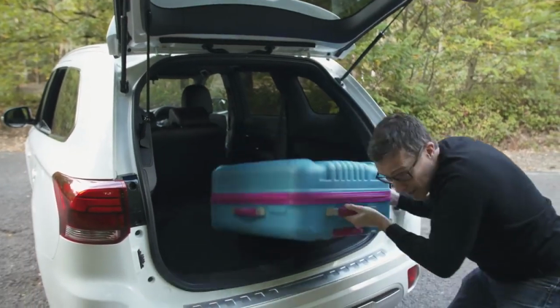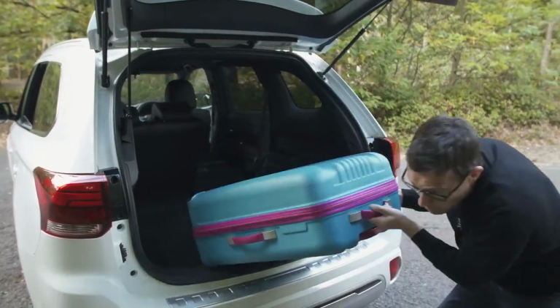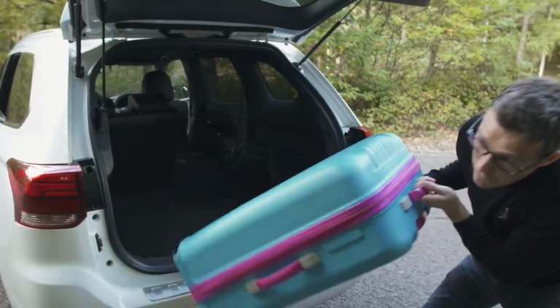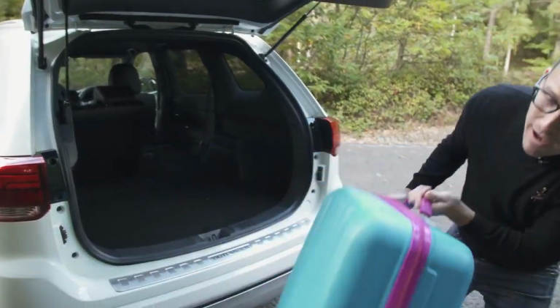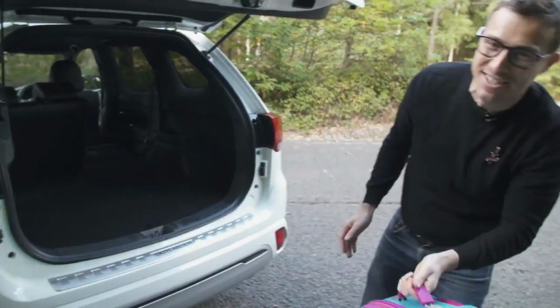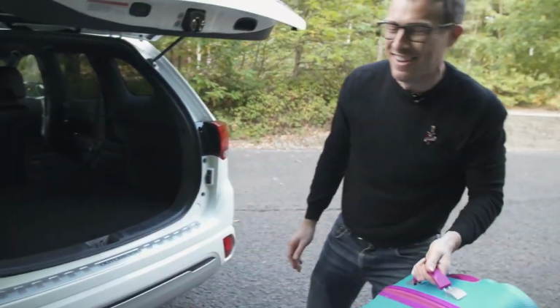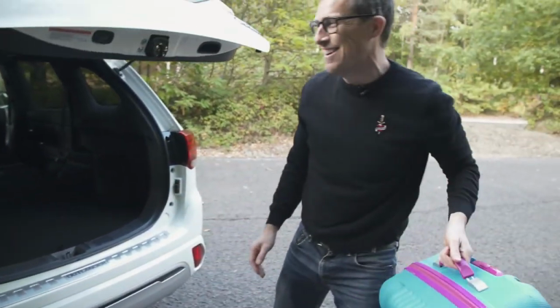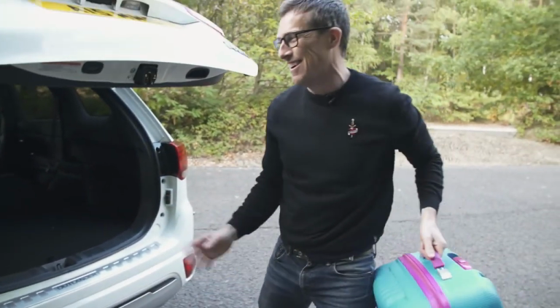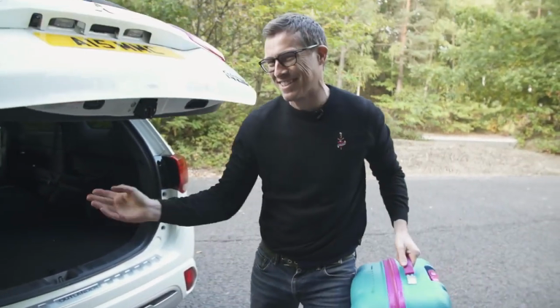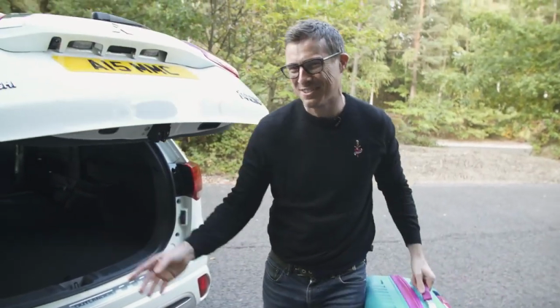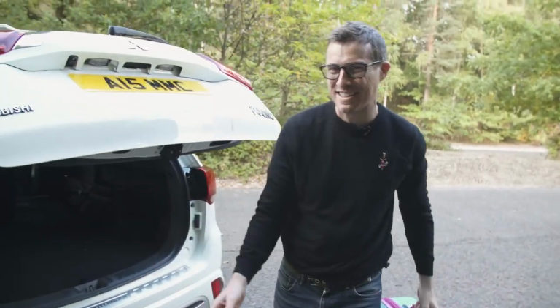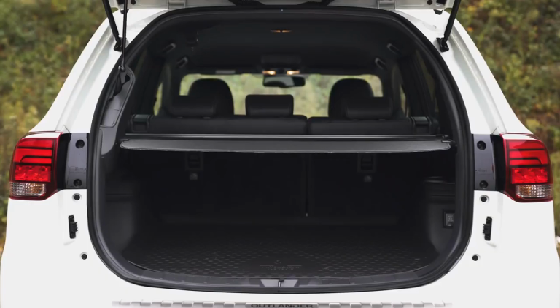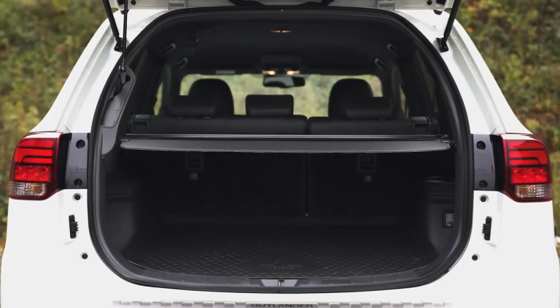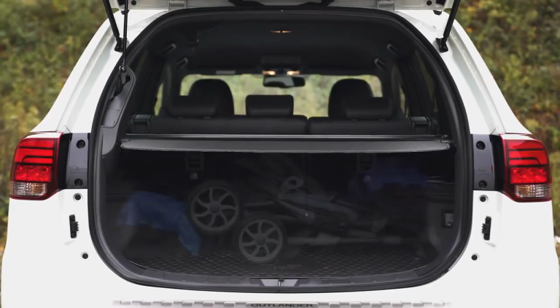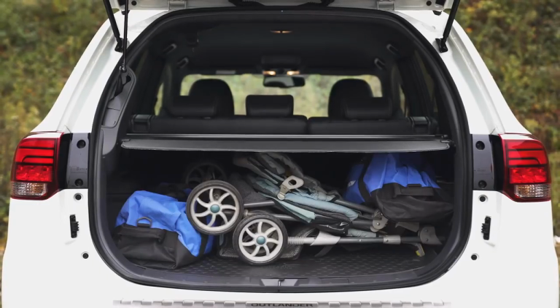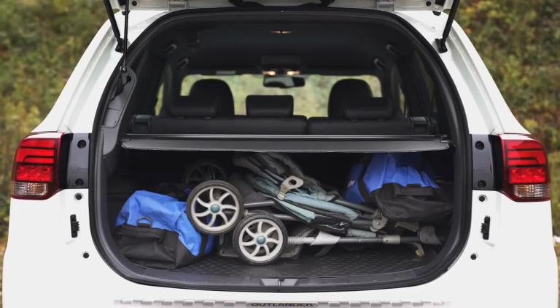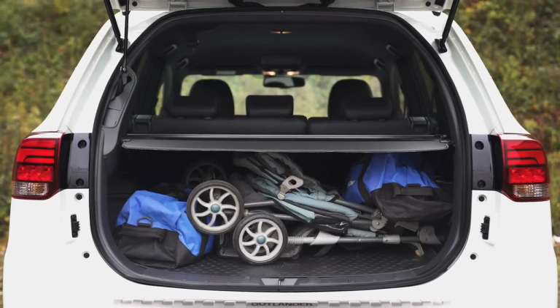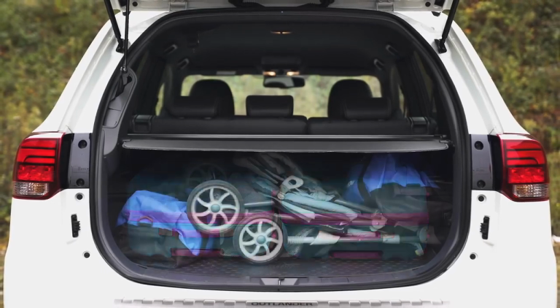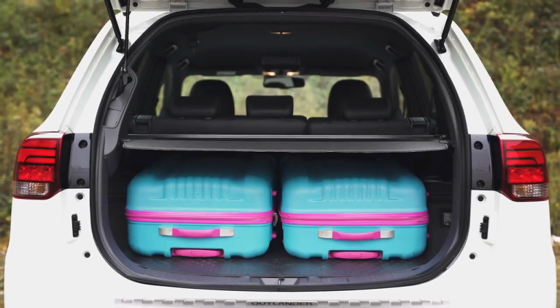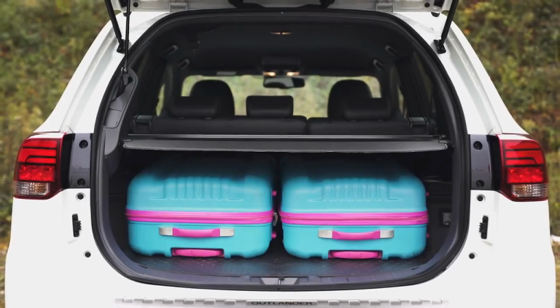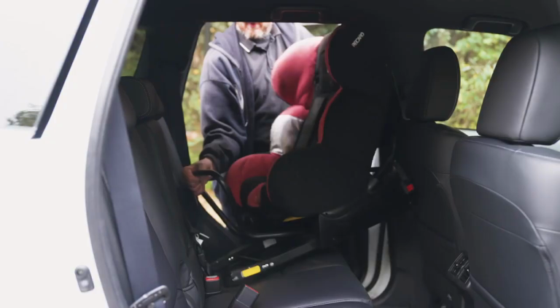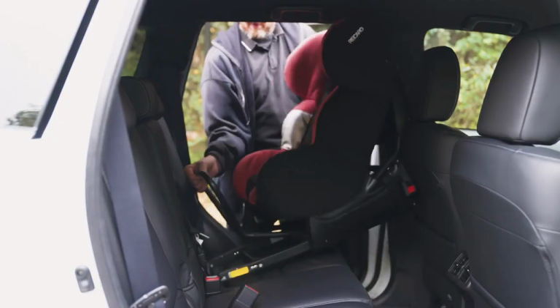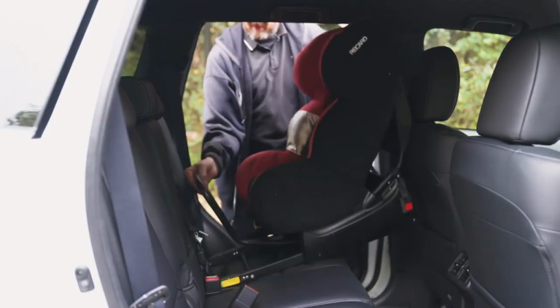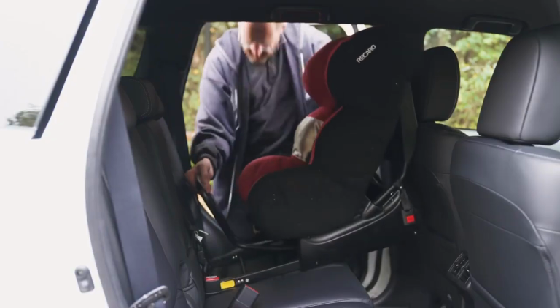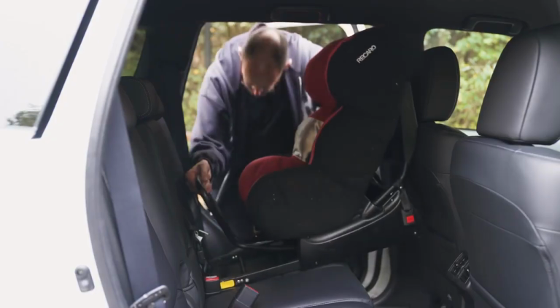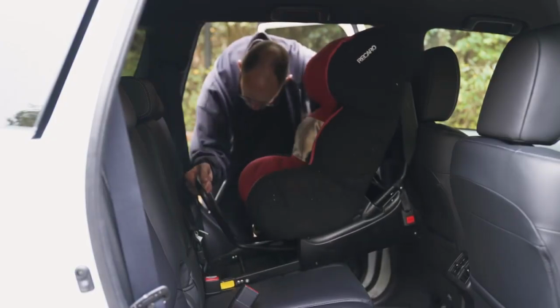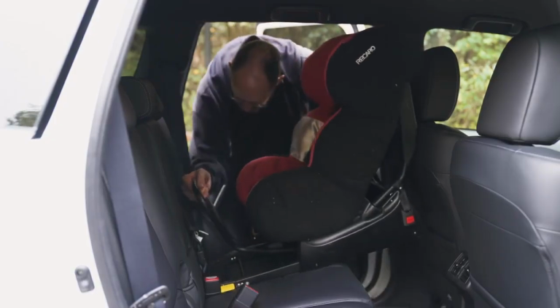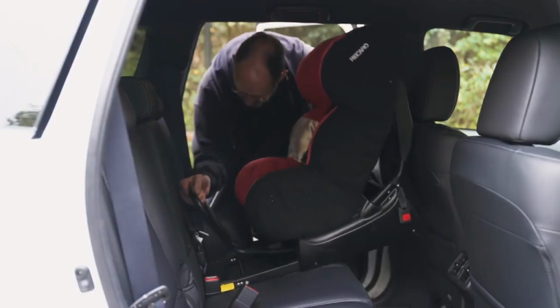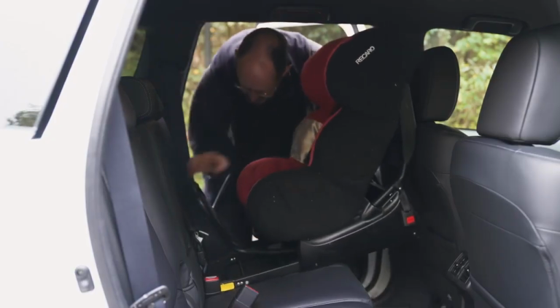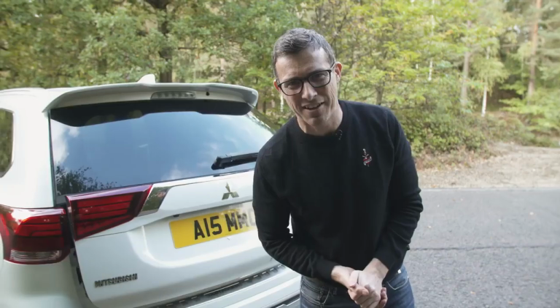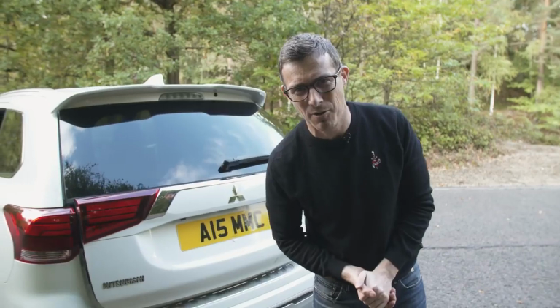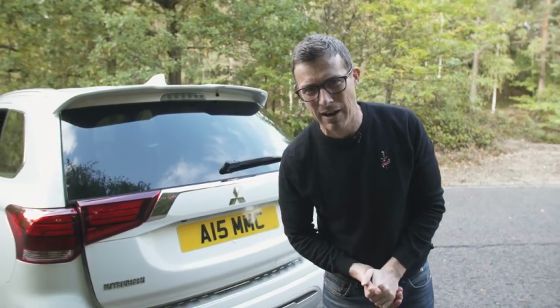For more information on this car's practicalities and just how much stuff you can fit in the boot, click on the top right-hand corner of the screen to go to CarWow.